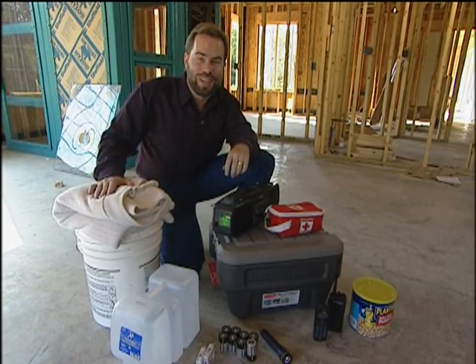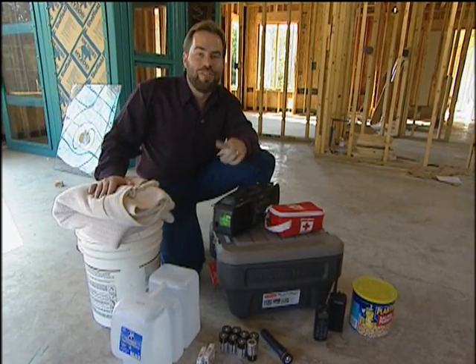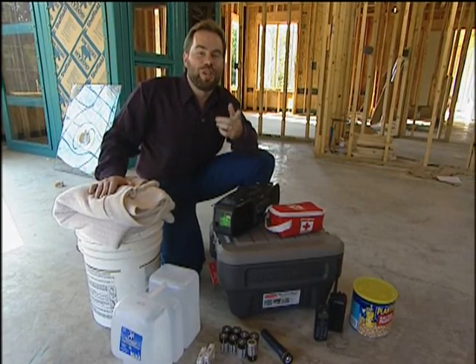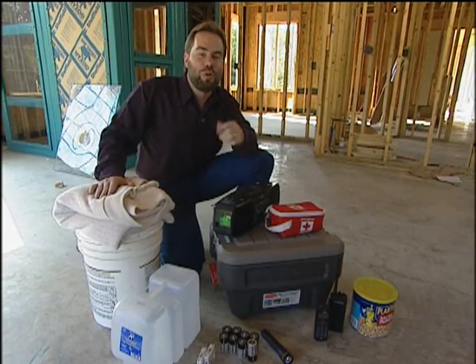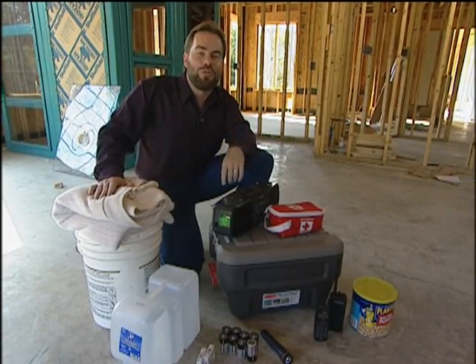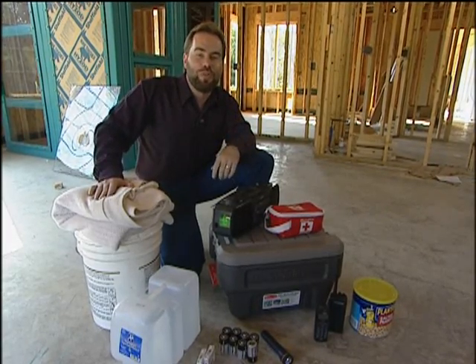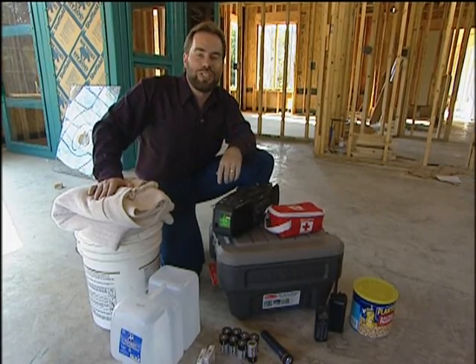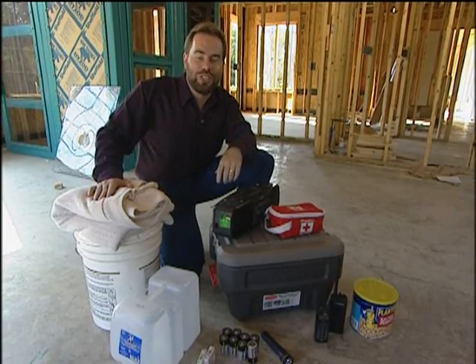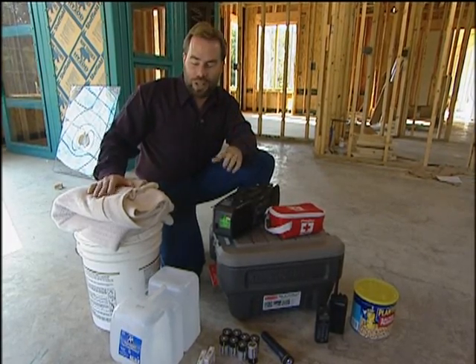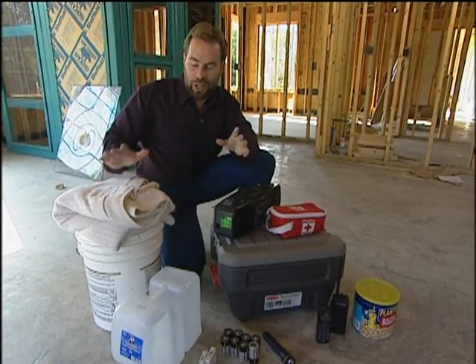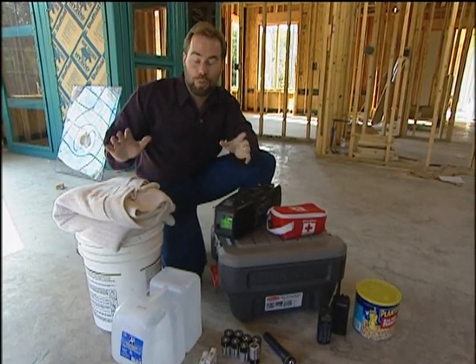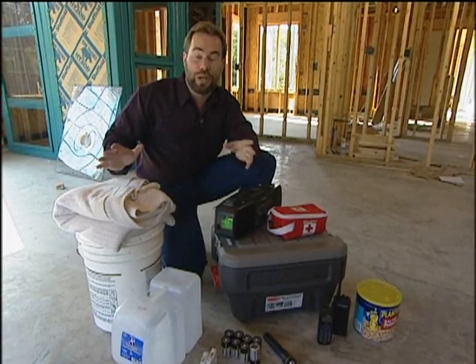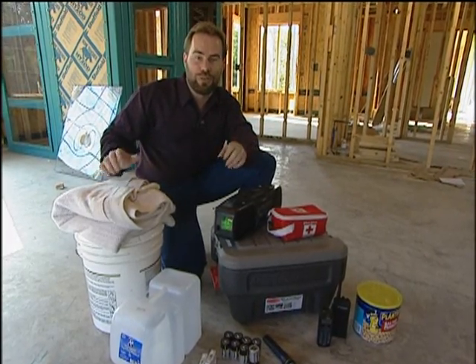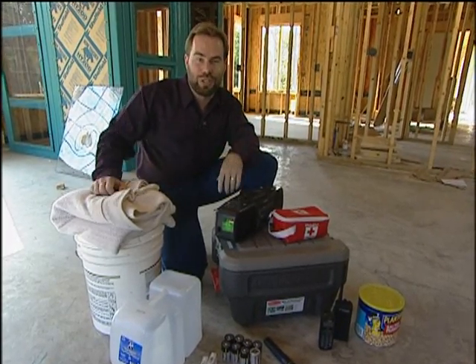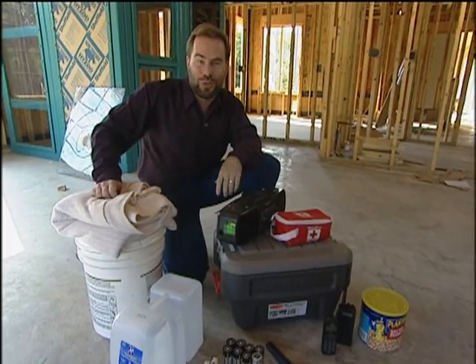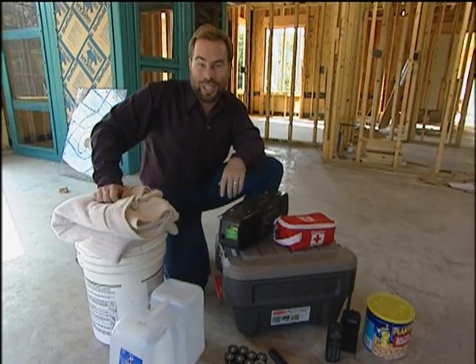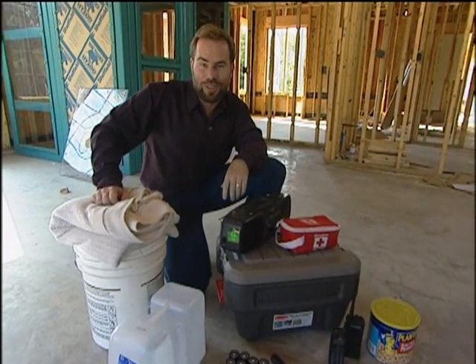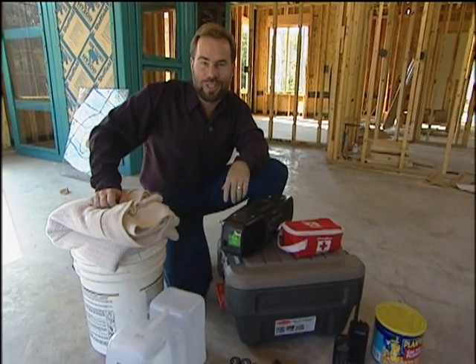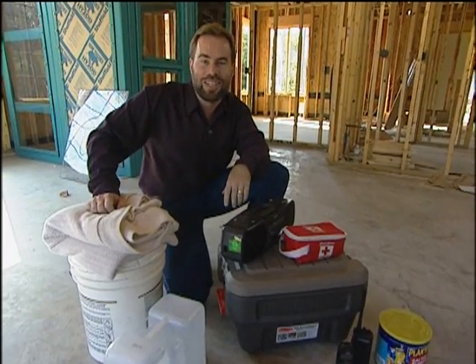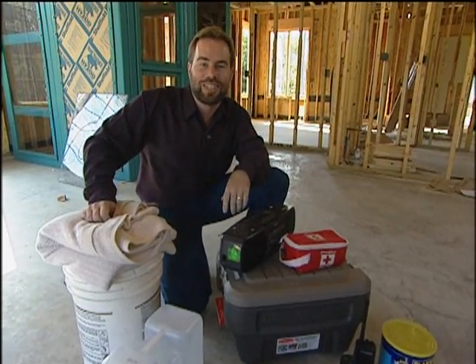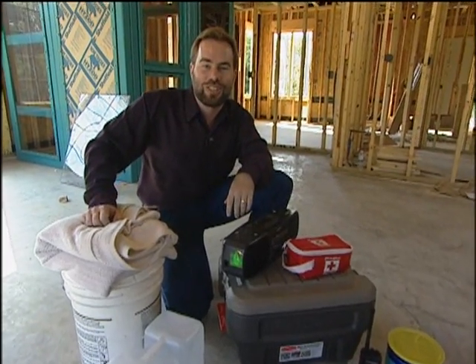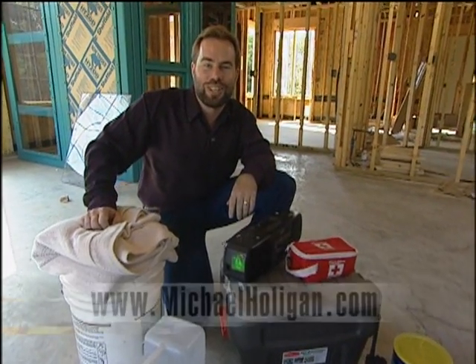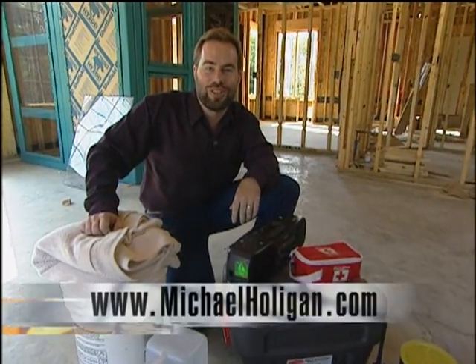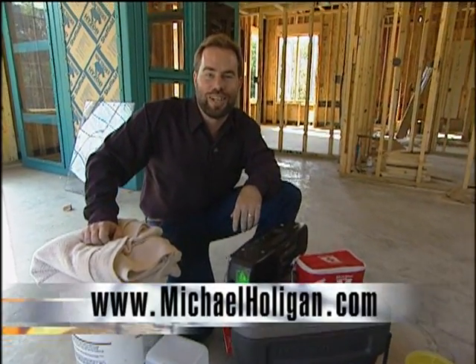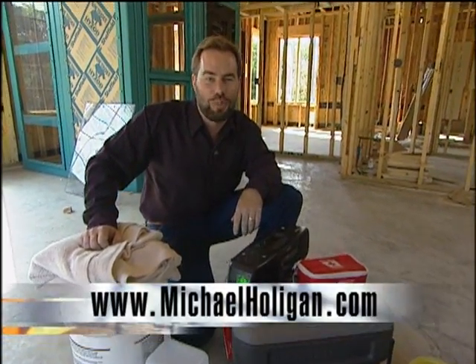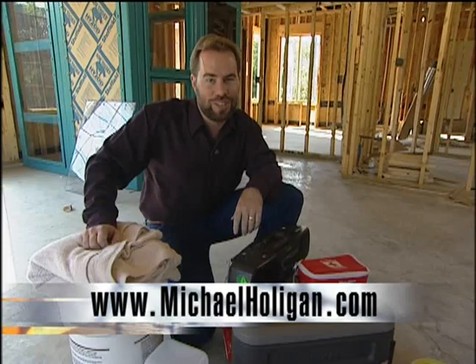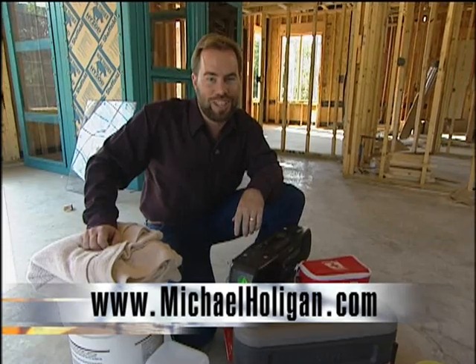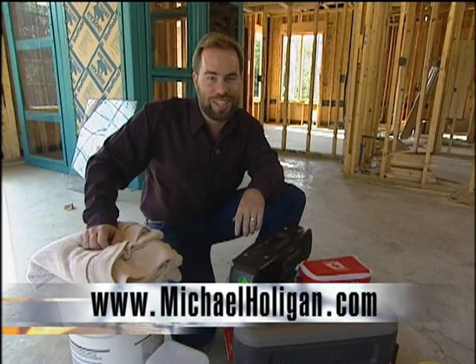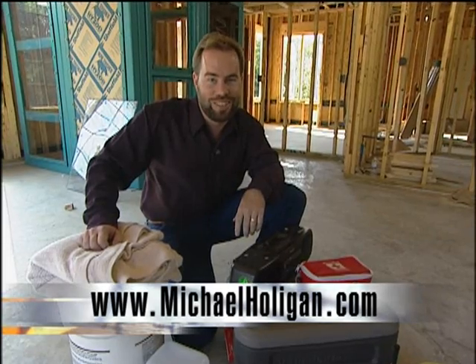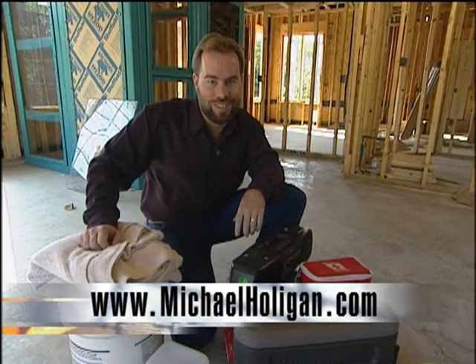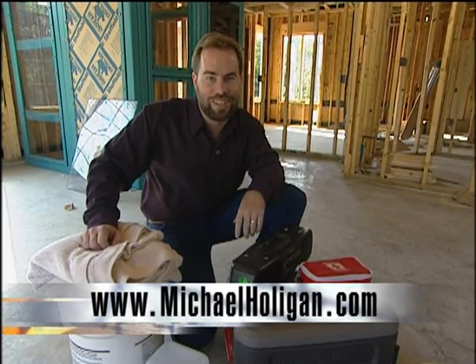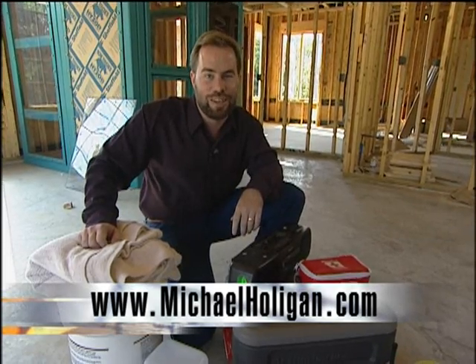For more information on how to prepare for a tornado, contact us on the internet at michaelholligan.com.